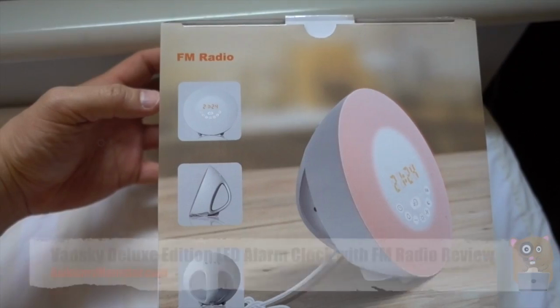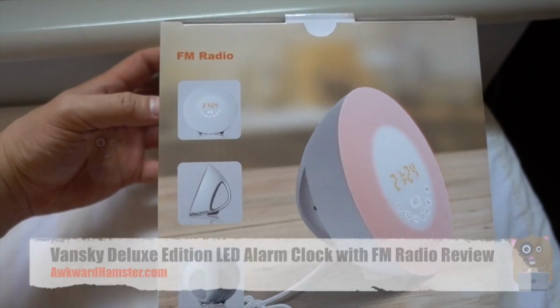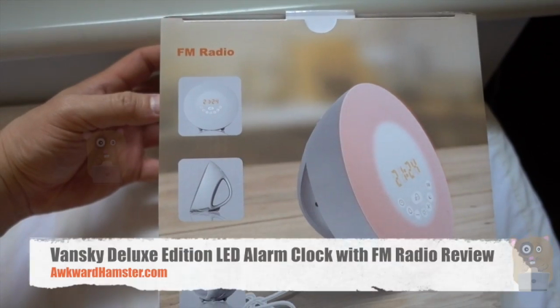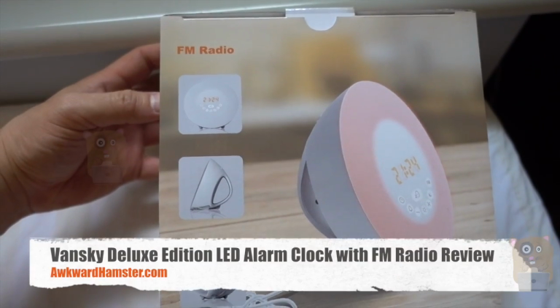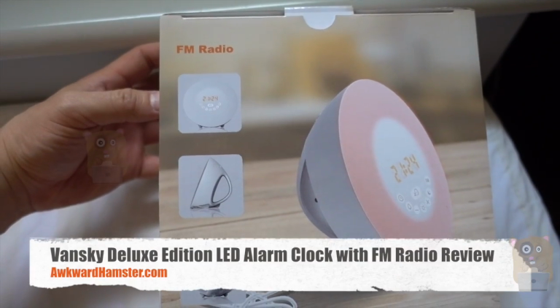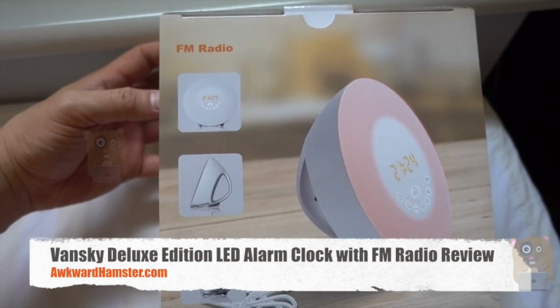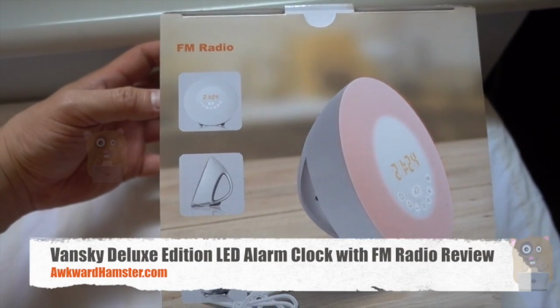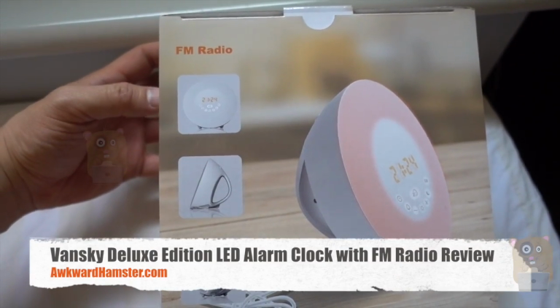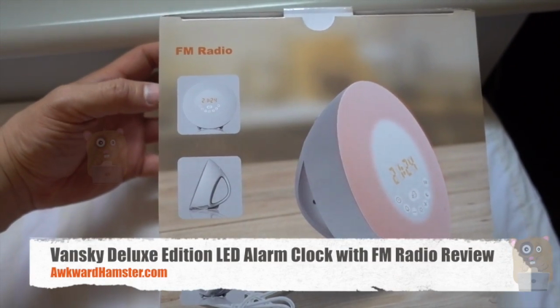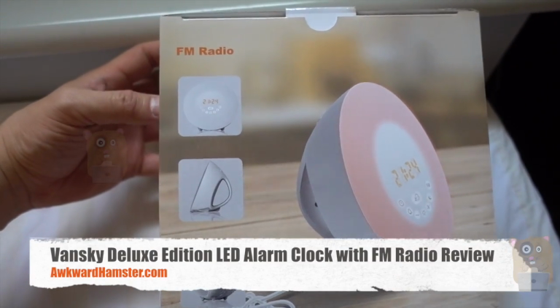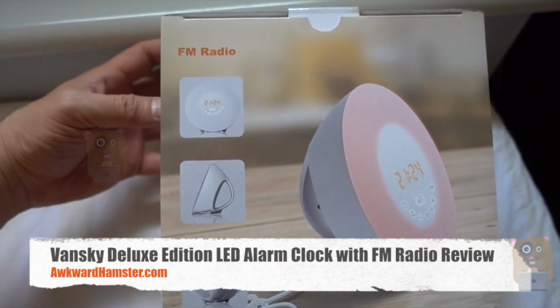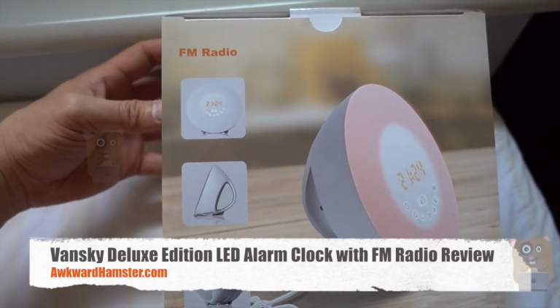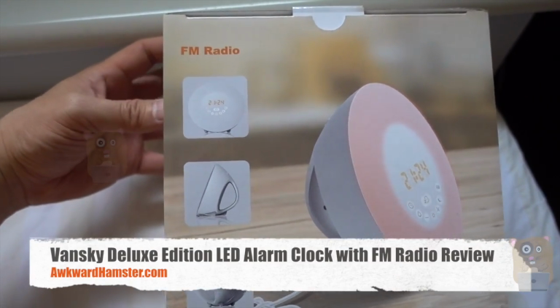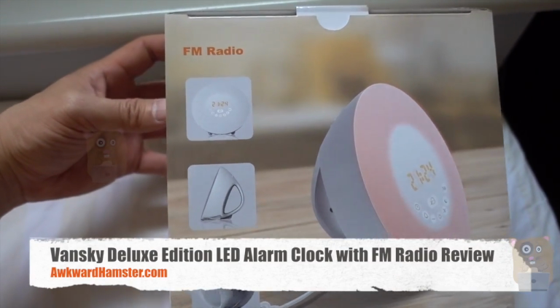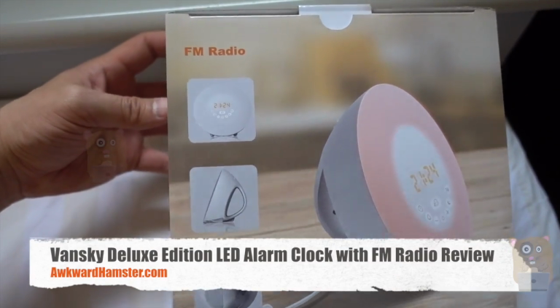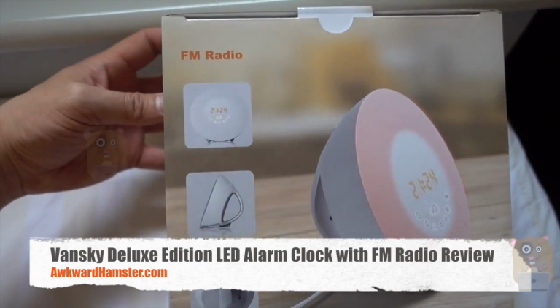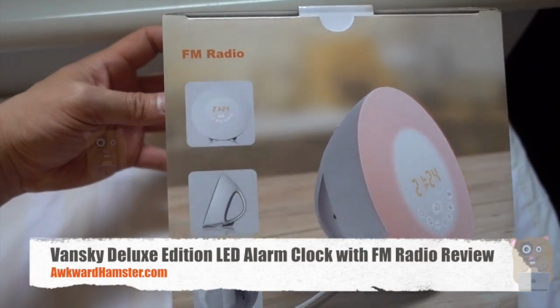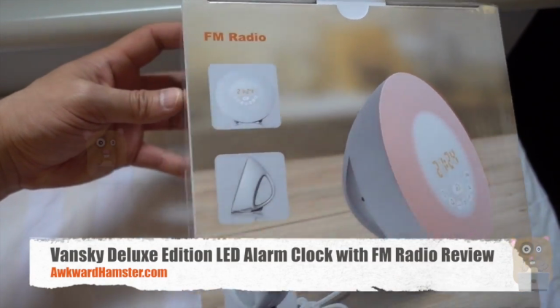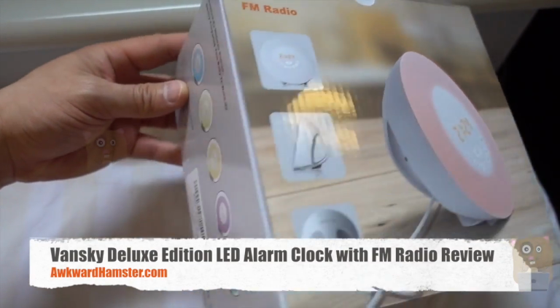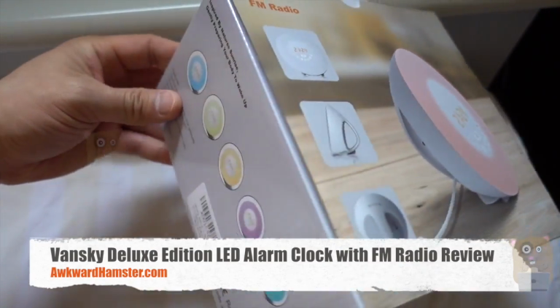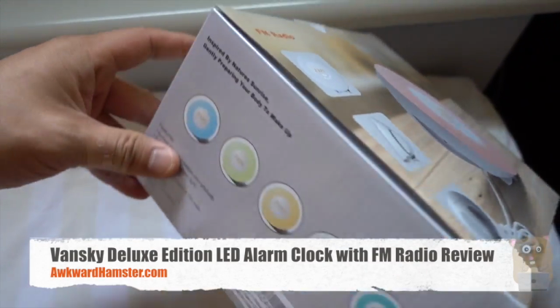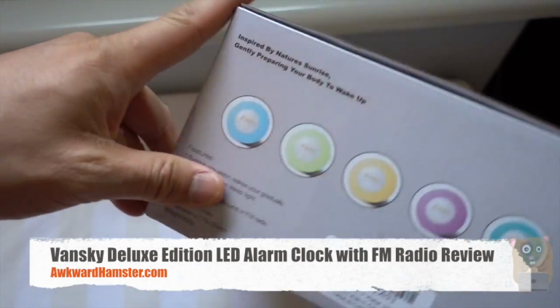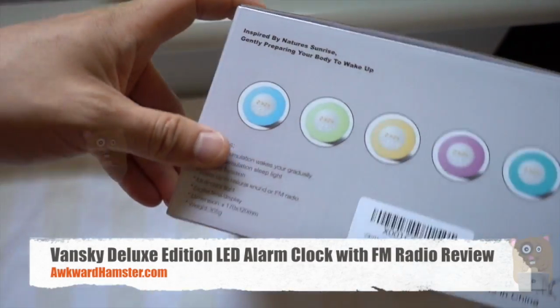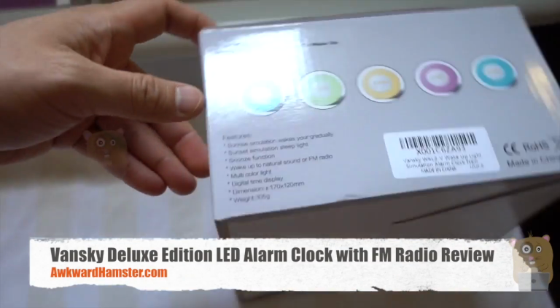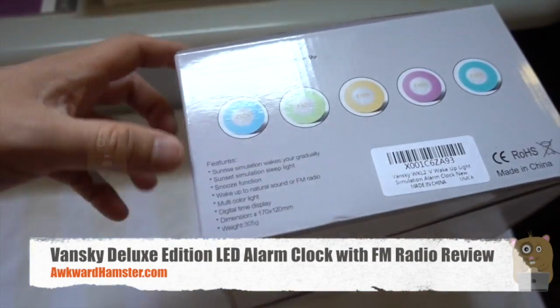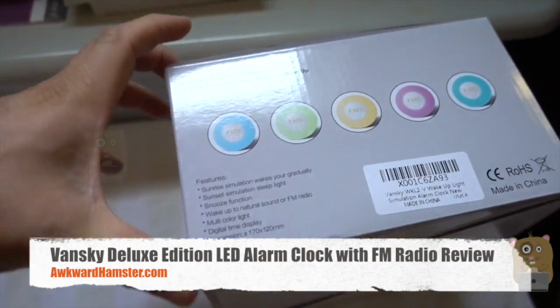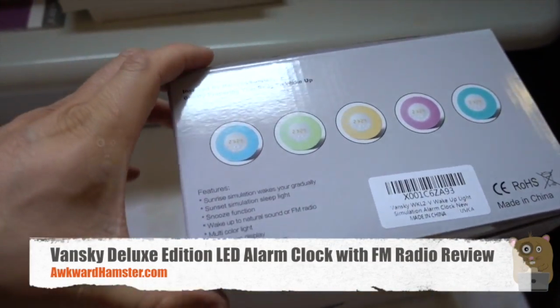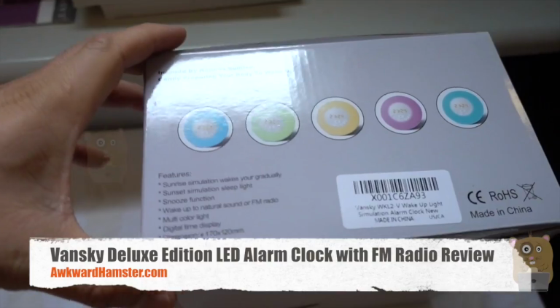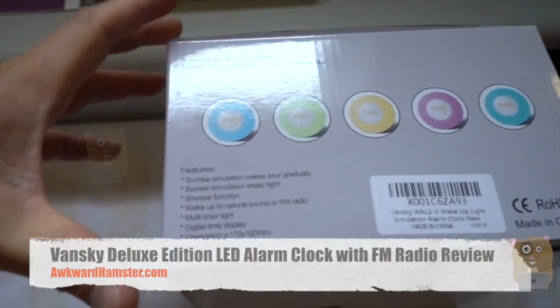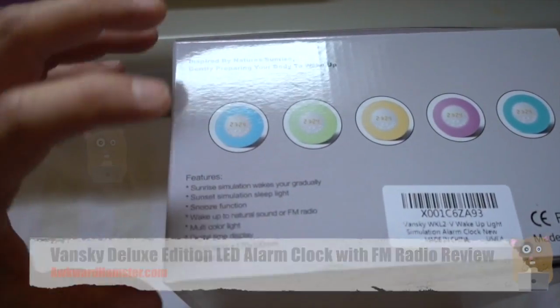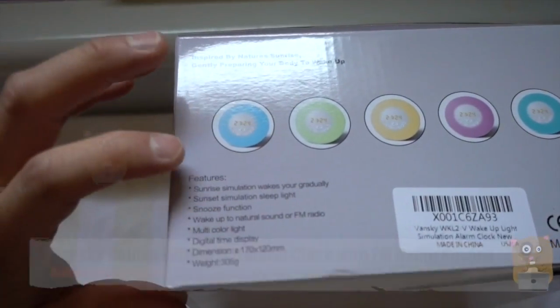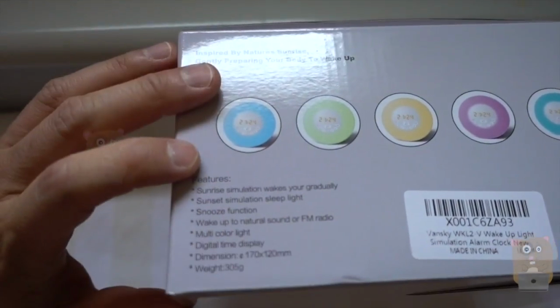Hi, welcome to Aqua Hamster. Today I'll be reviewing this Vansky radio alarm clock and there are a couple of features built into this item.